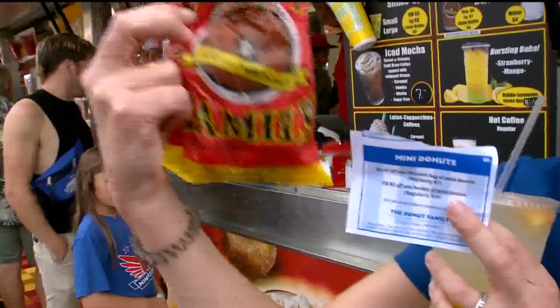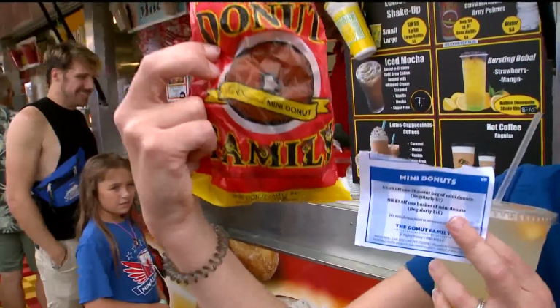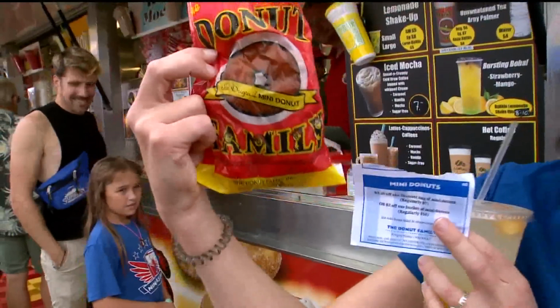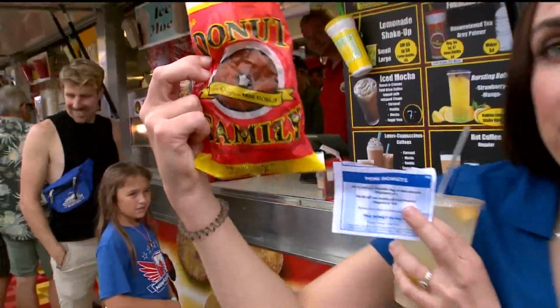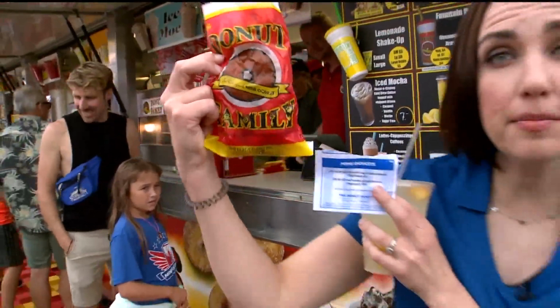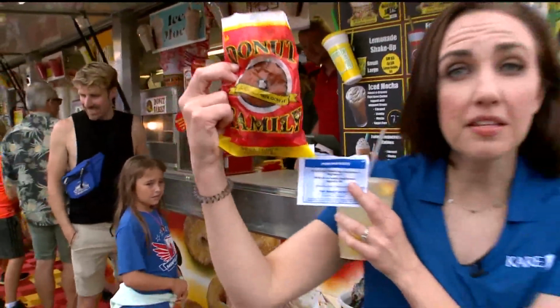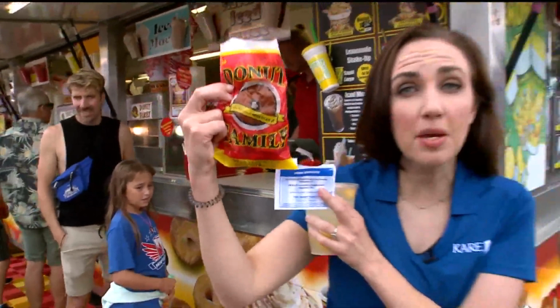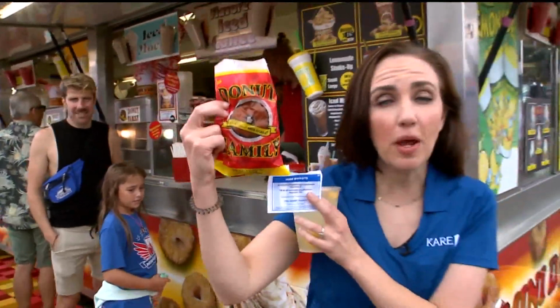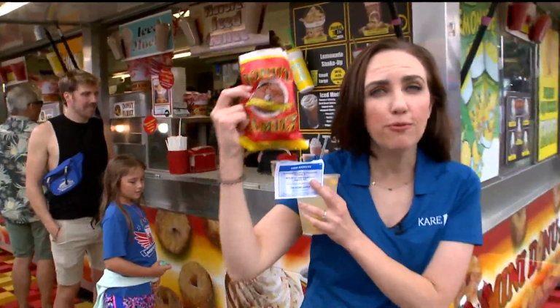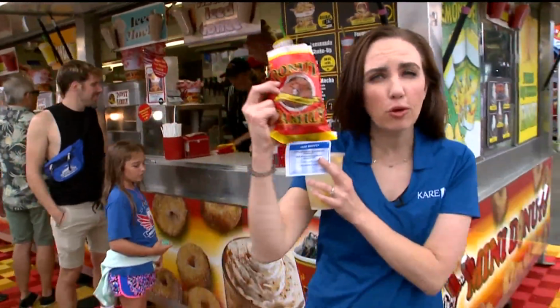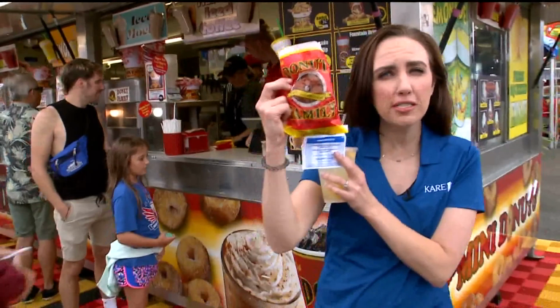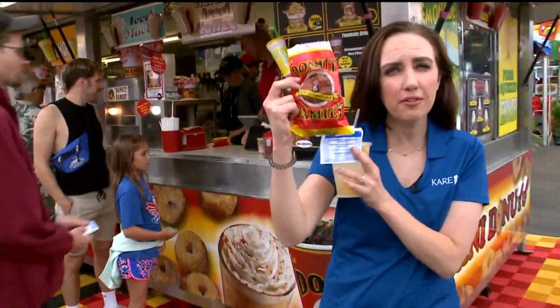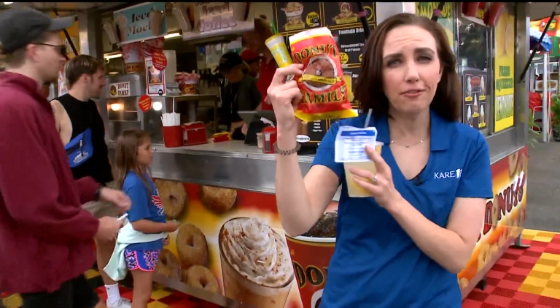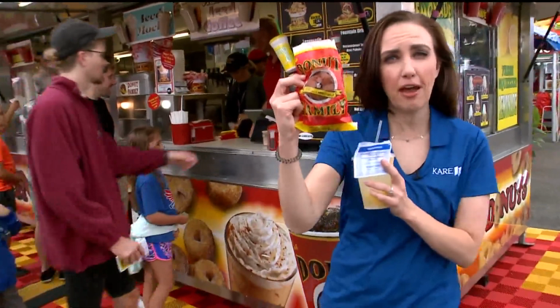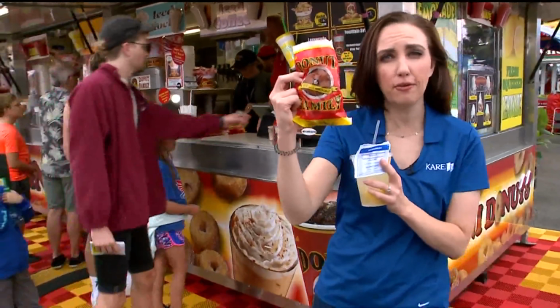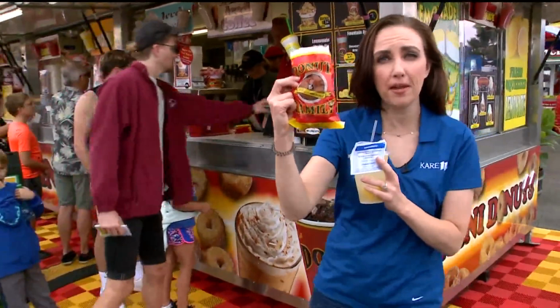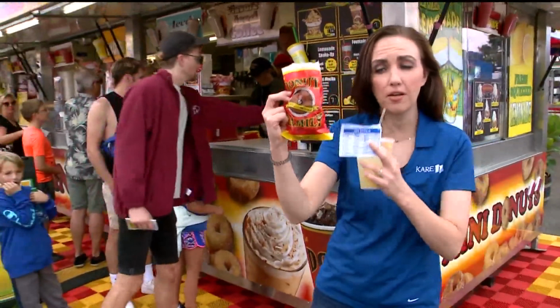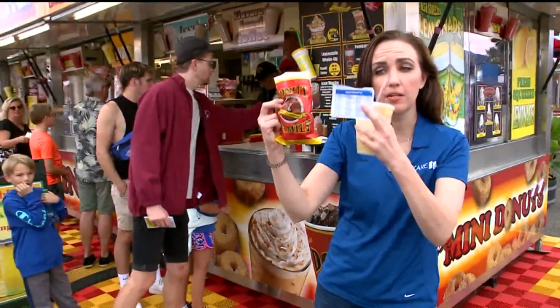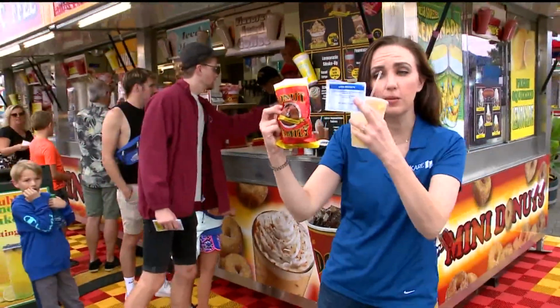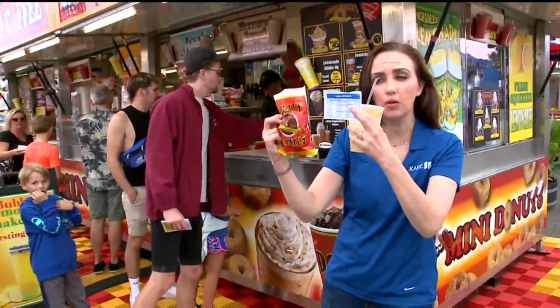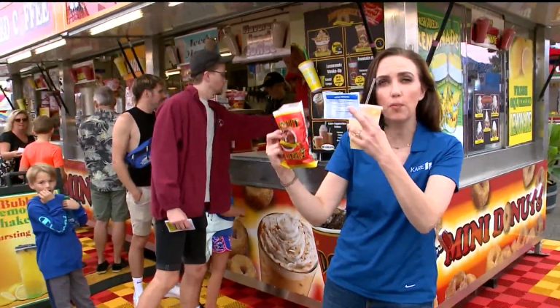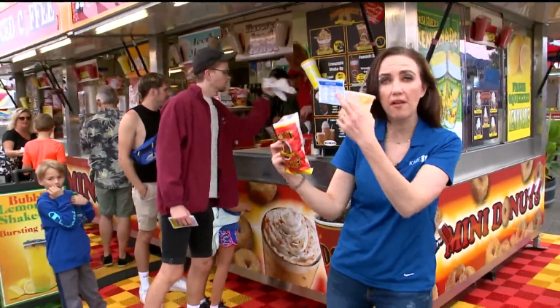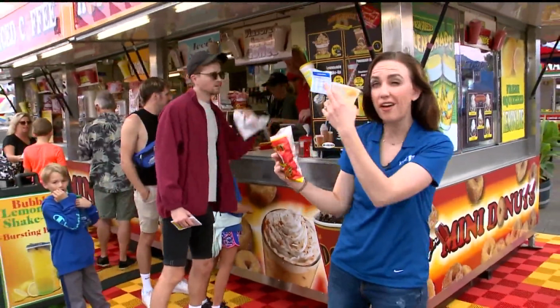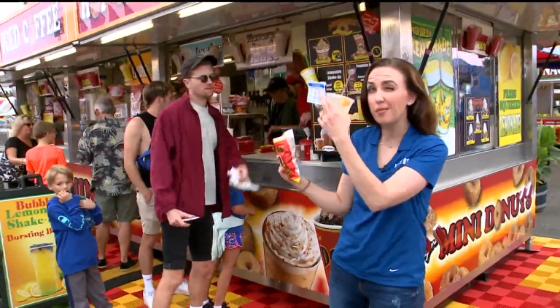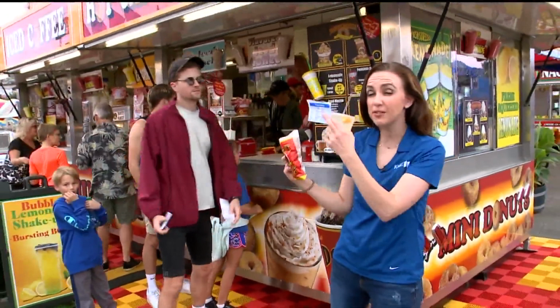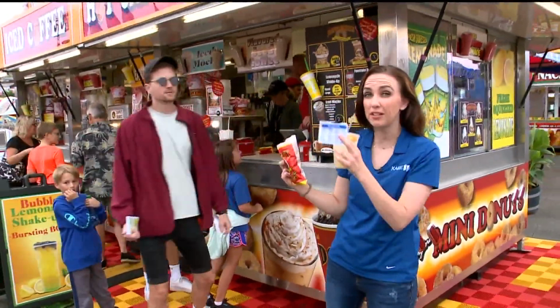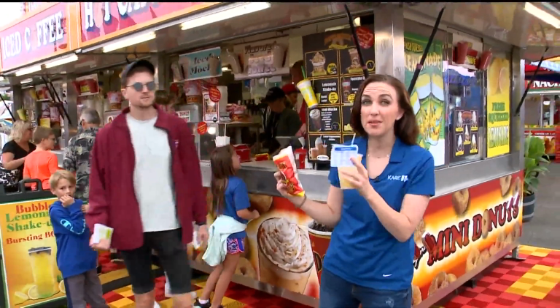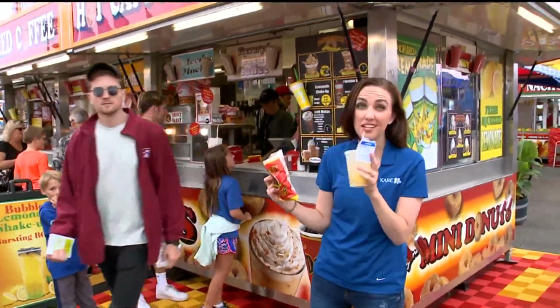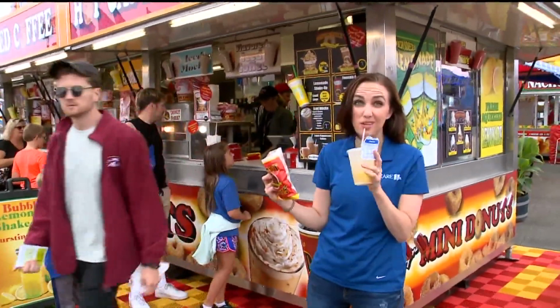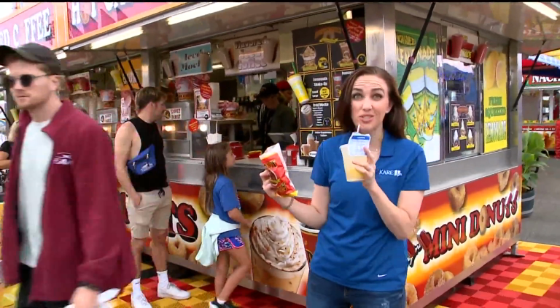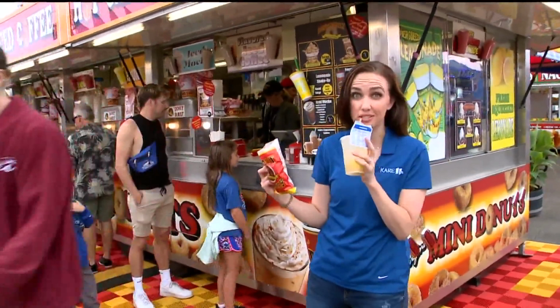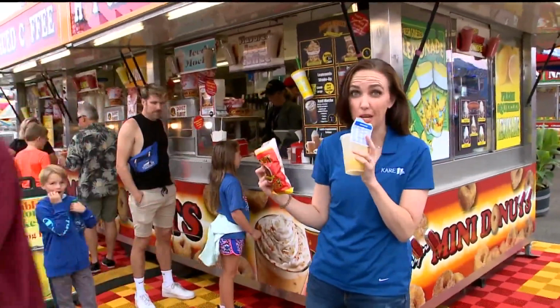At The Donut Family in the Midway, it's $4.75 for a bag of donuts with a coupon. Five bucks for a lemonade because I was thirsty.